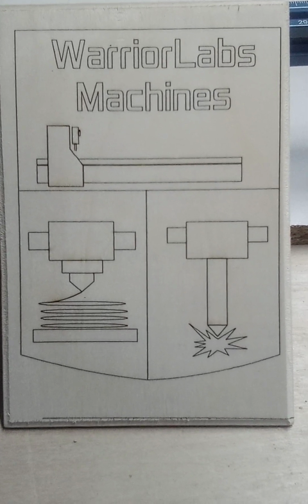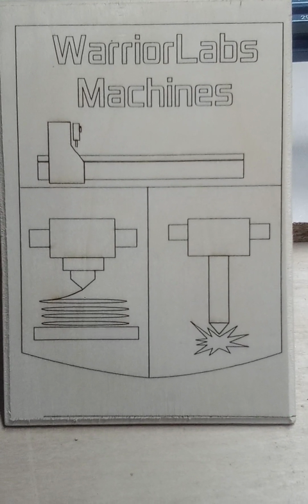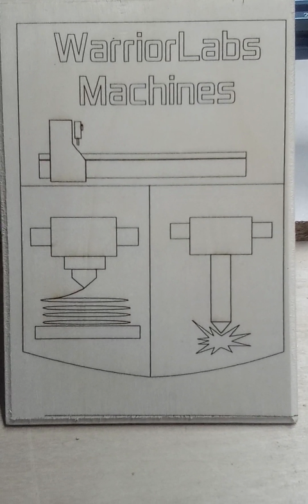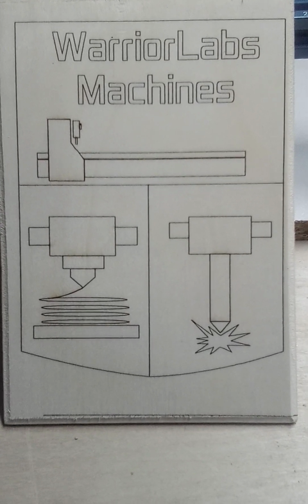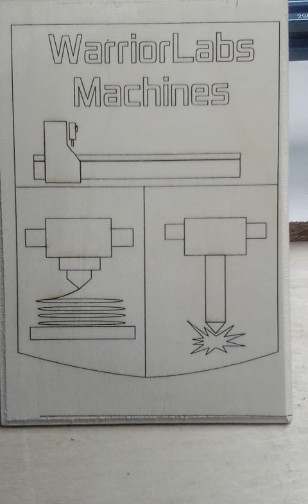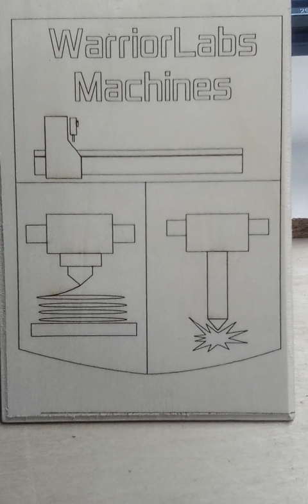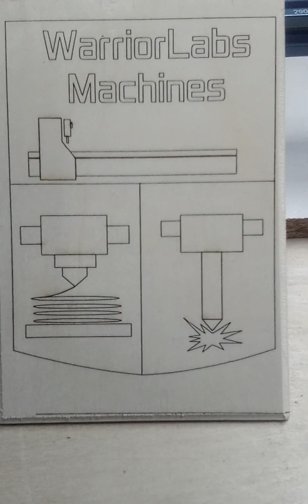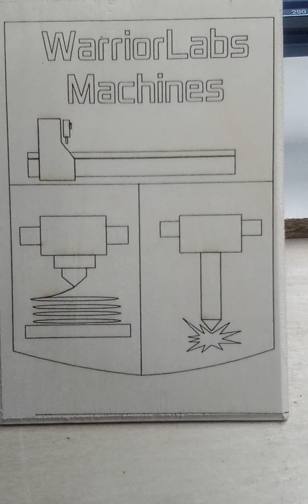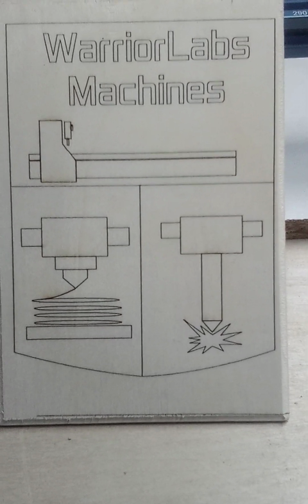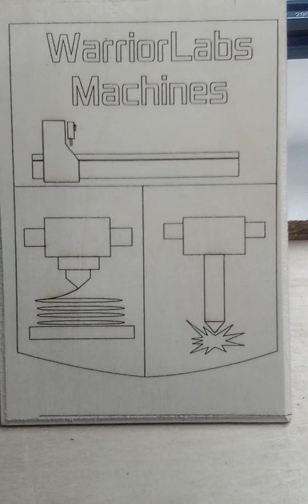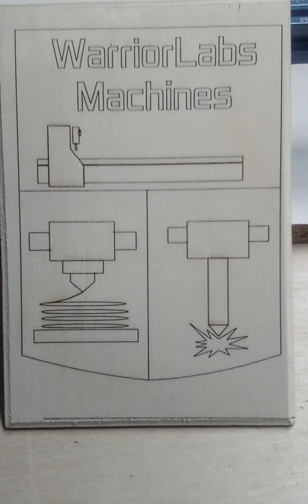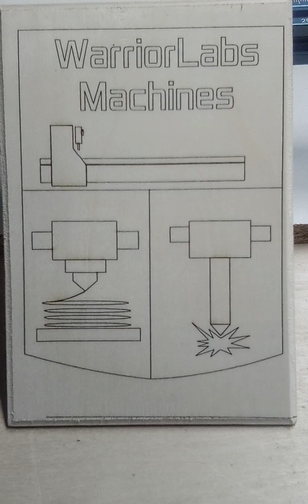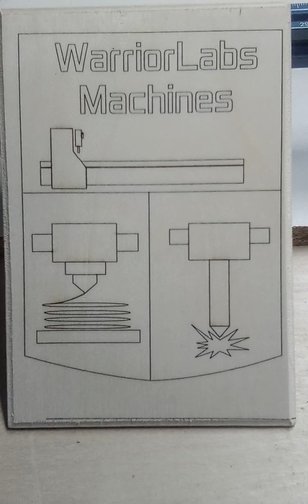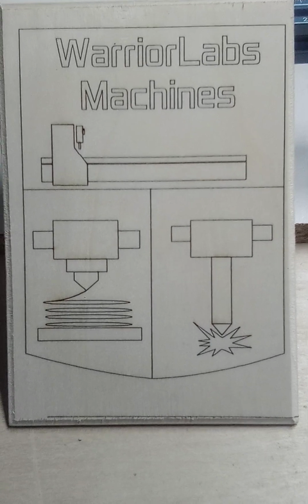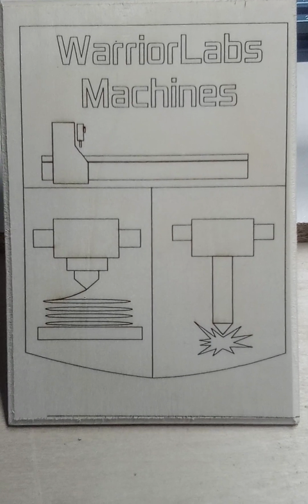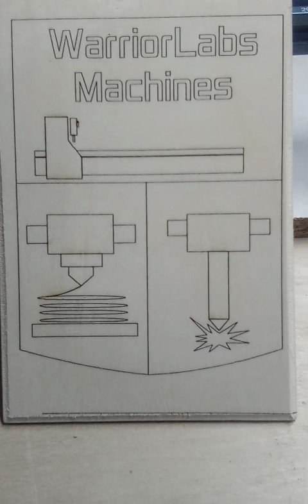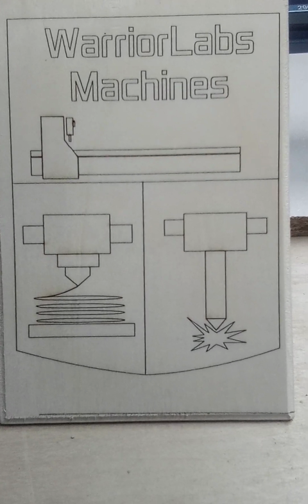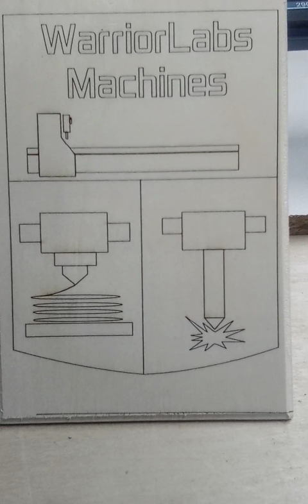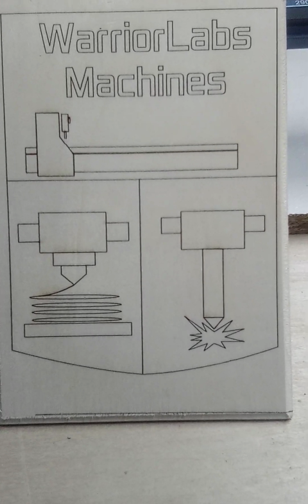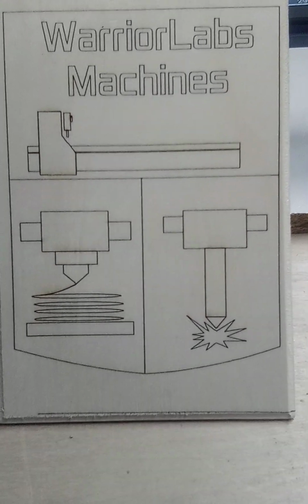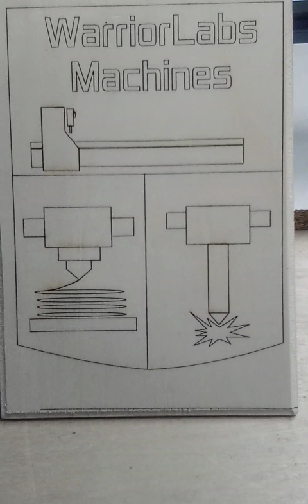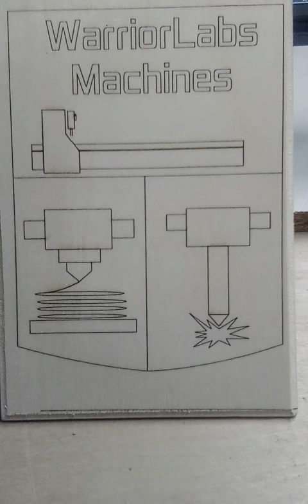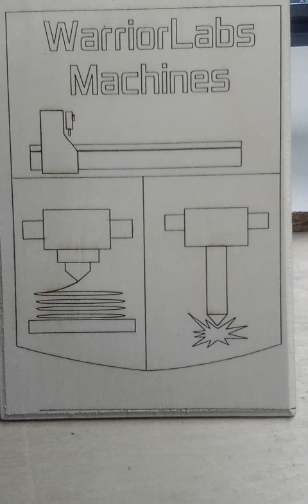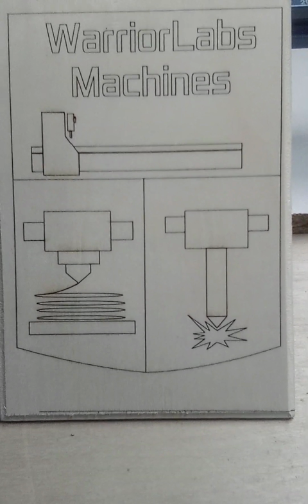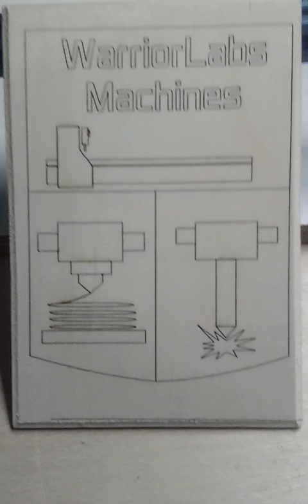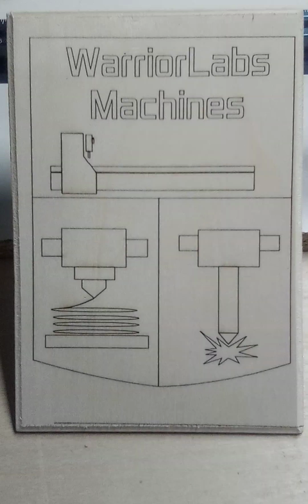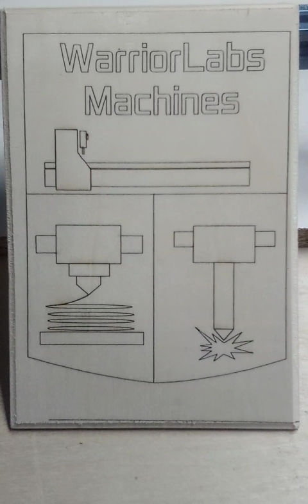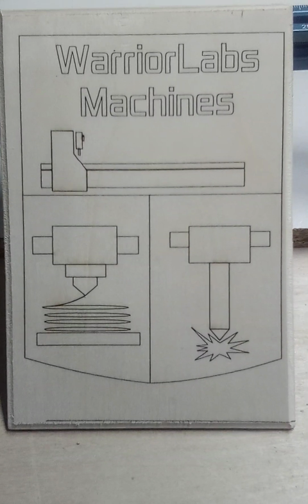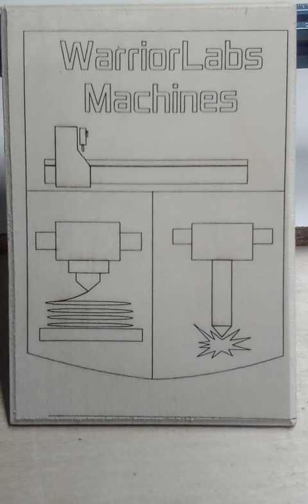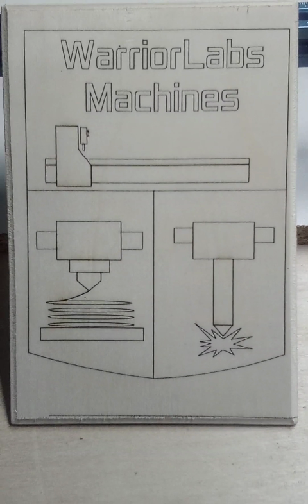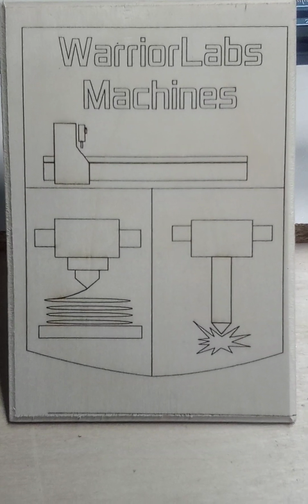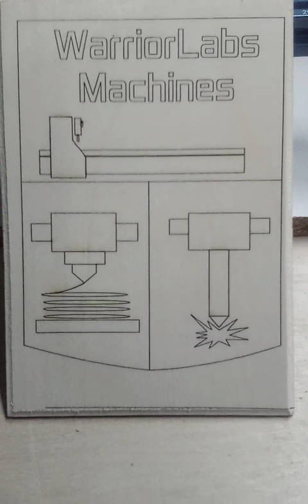Warlabs machine — CNC, 3D printing, laser, and screen printing. Thank you guys for watching.